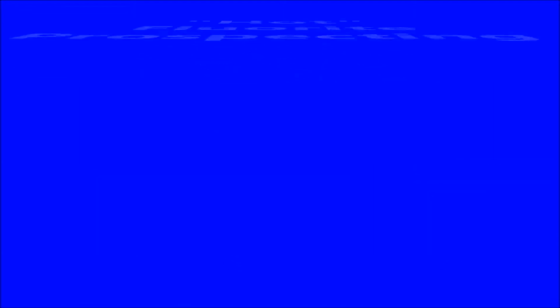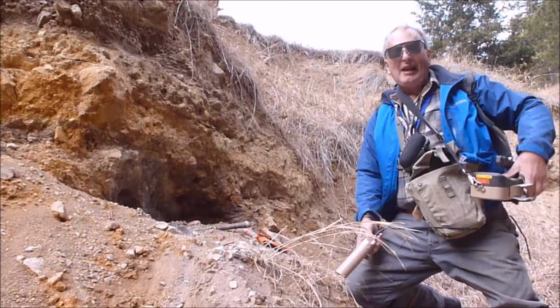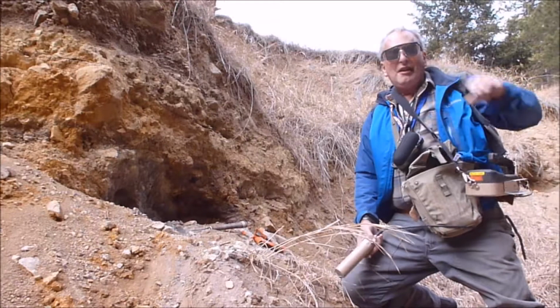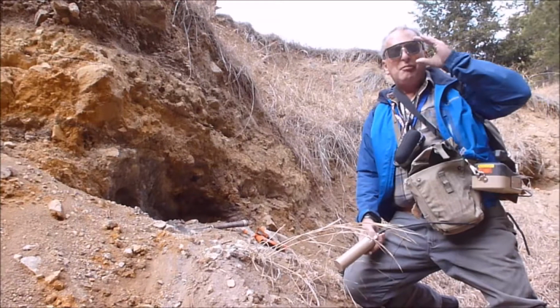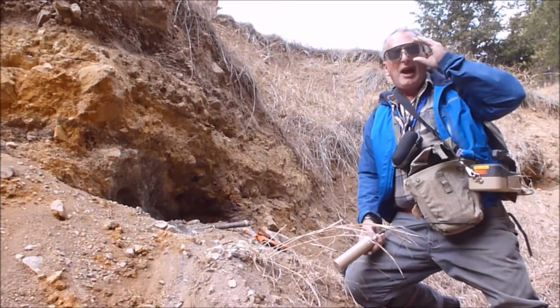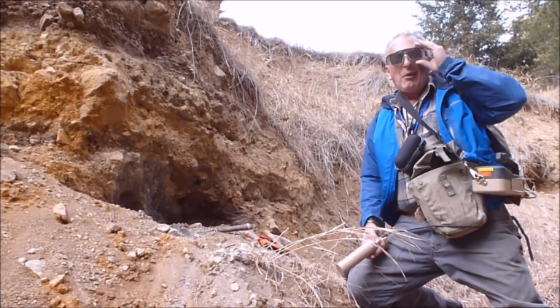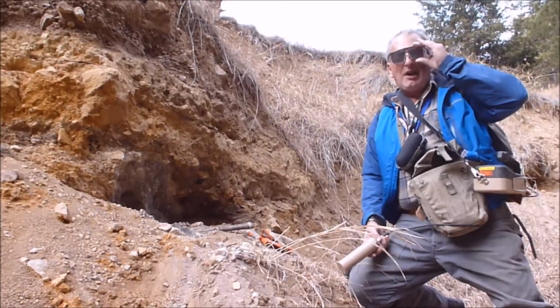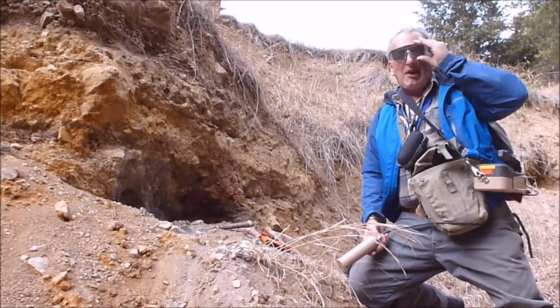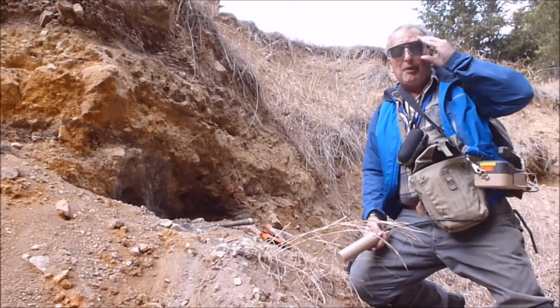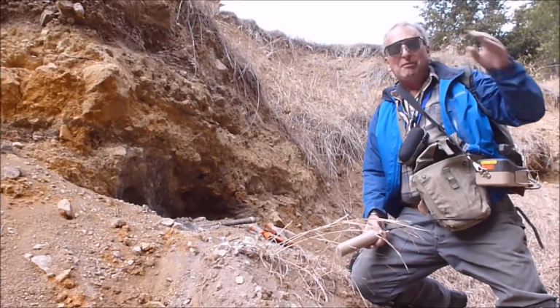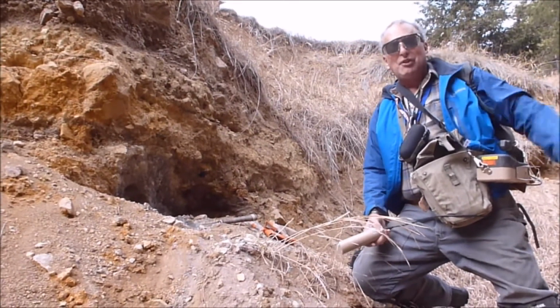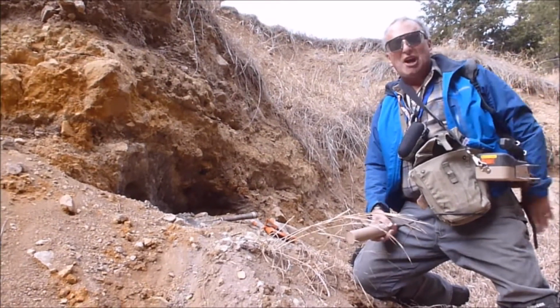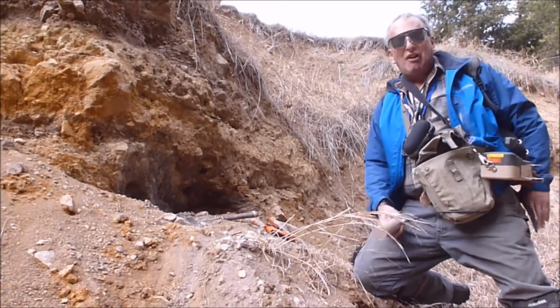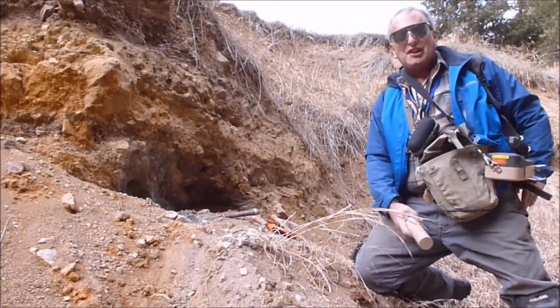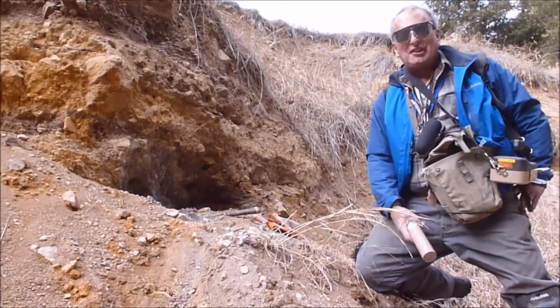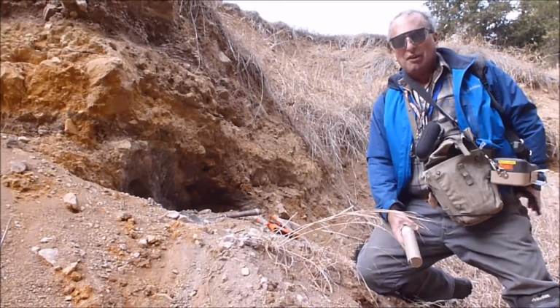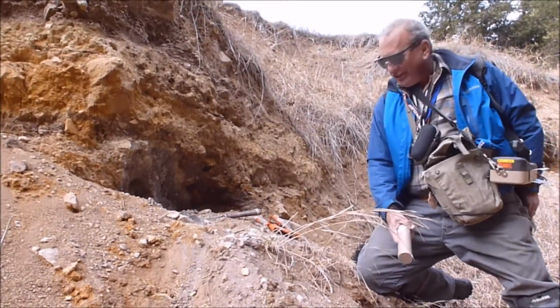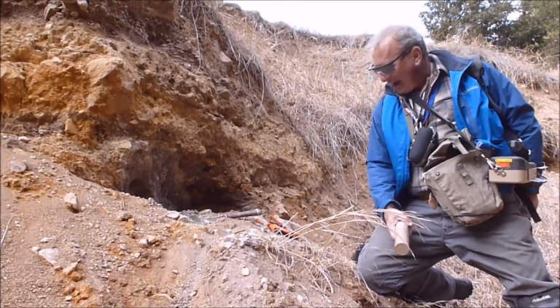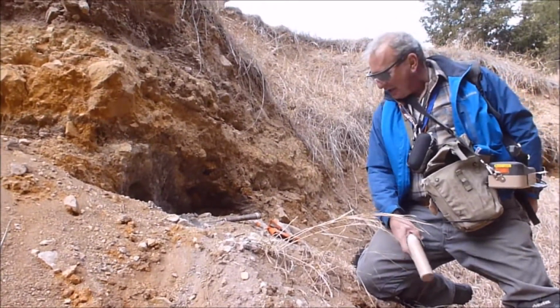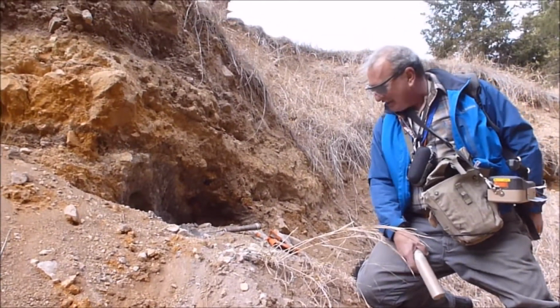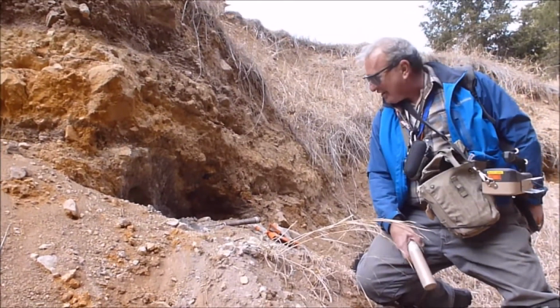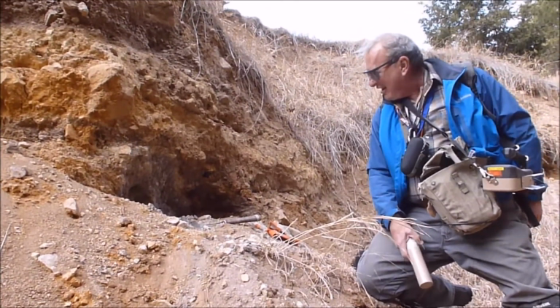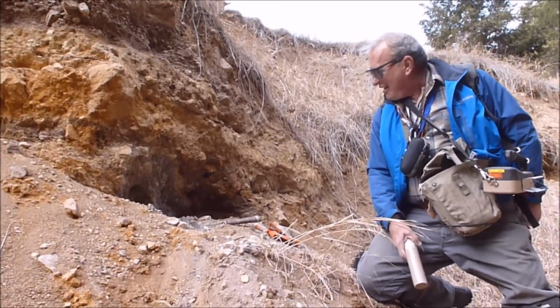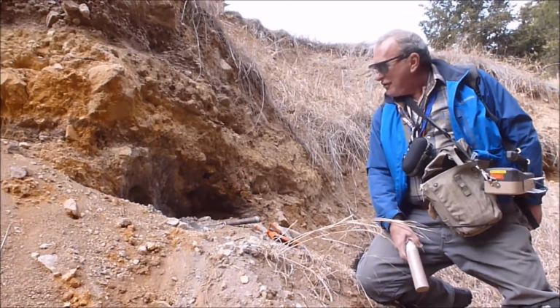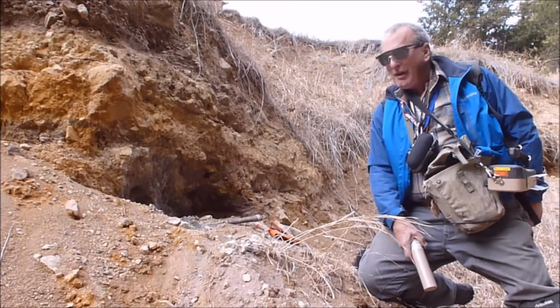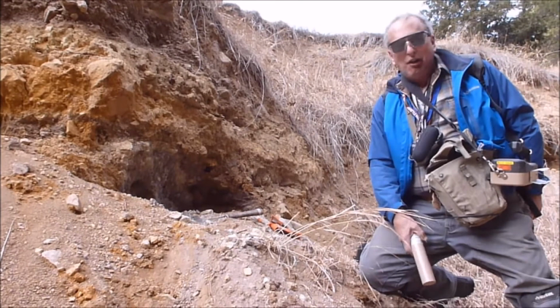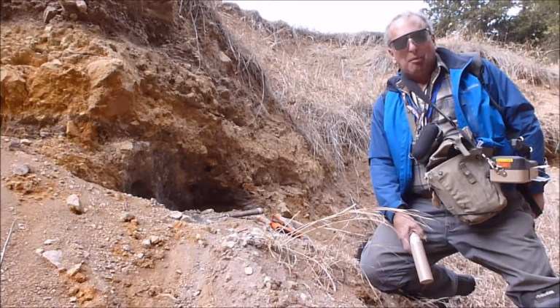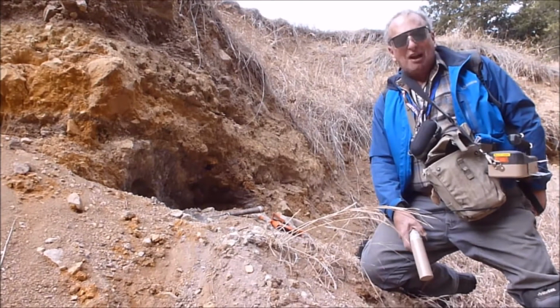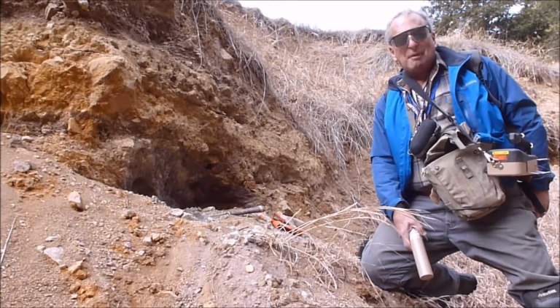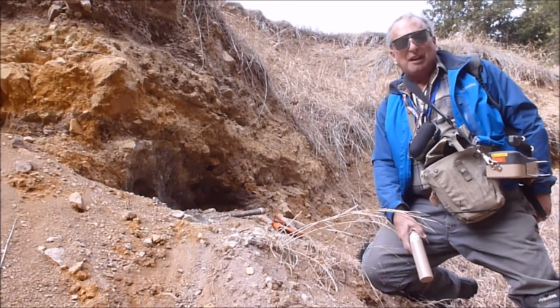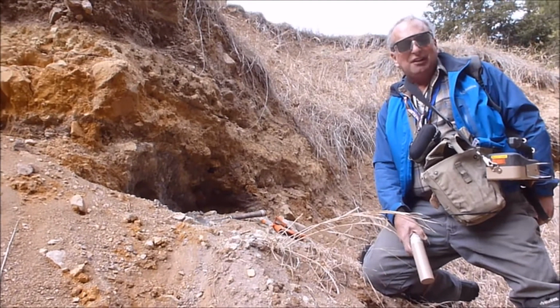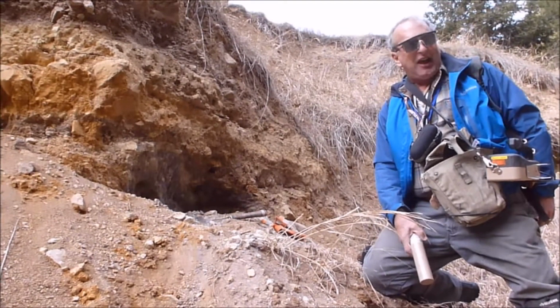This is Brian Walko, Principal Geologist, Earth Extractions, doing a little prospecting today.